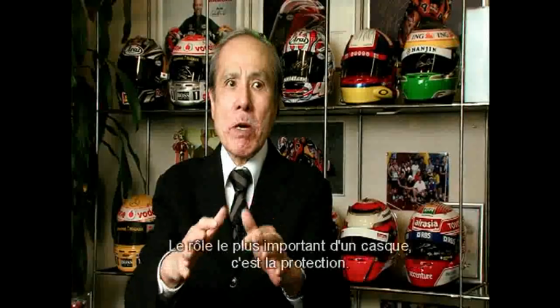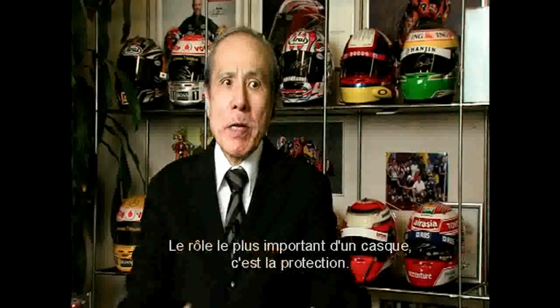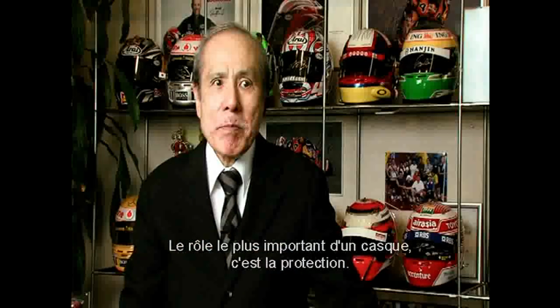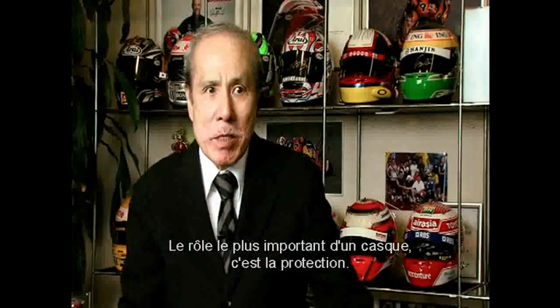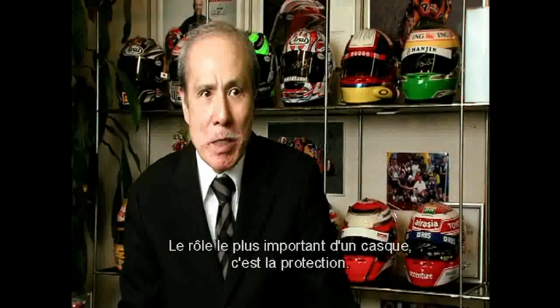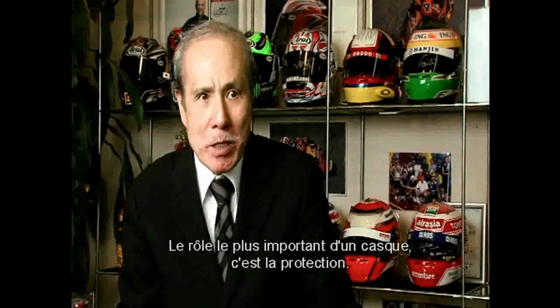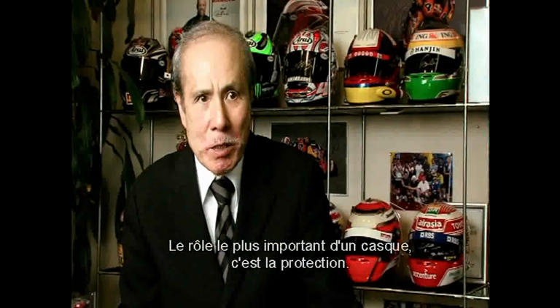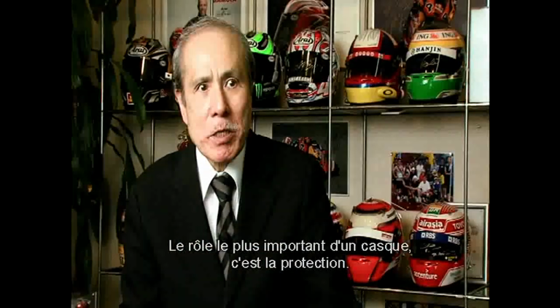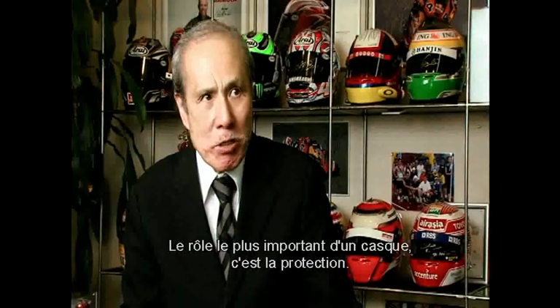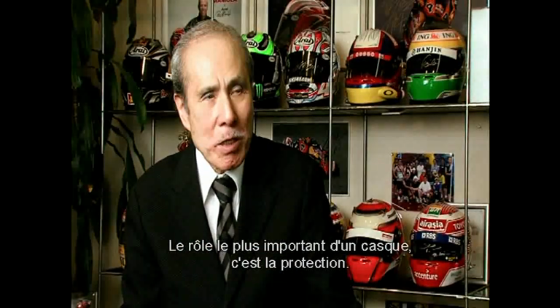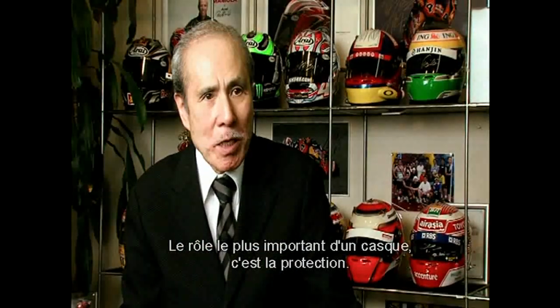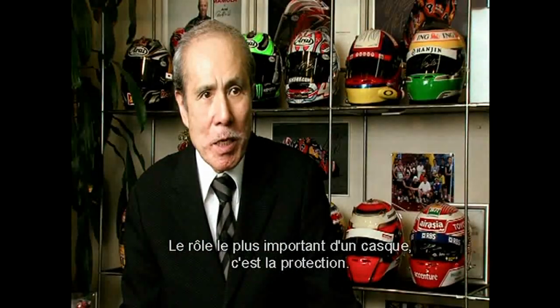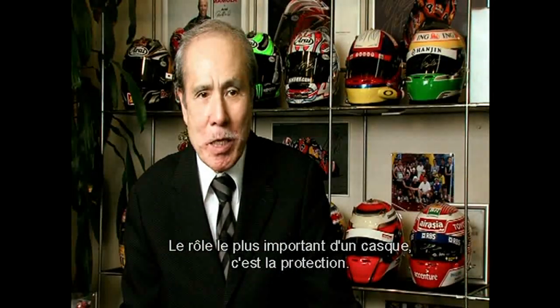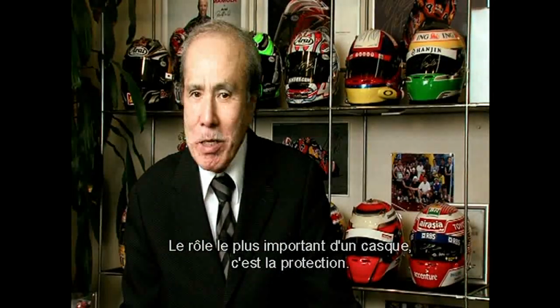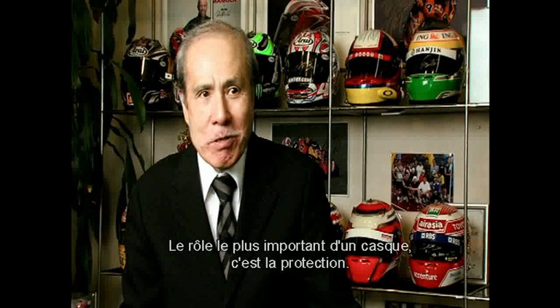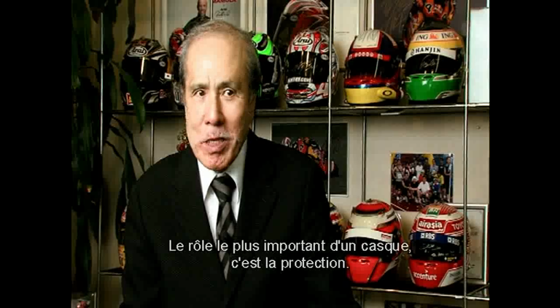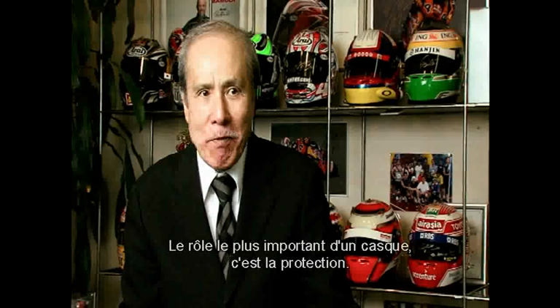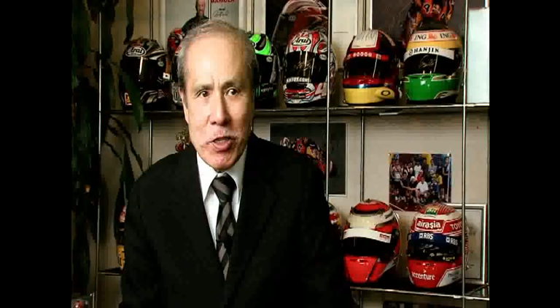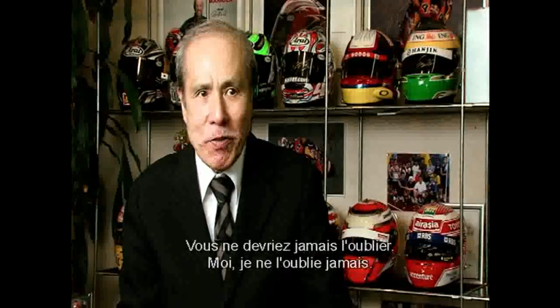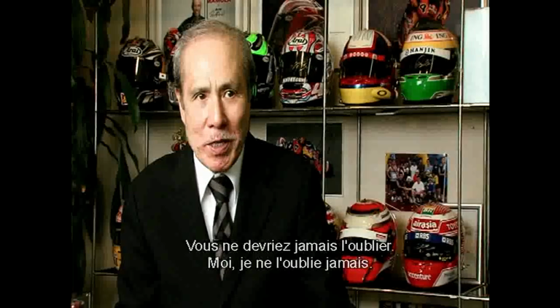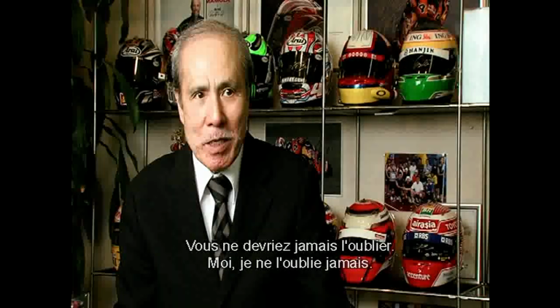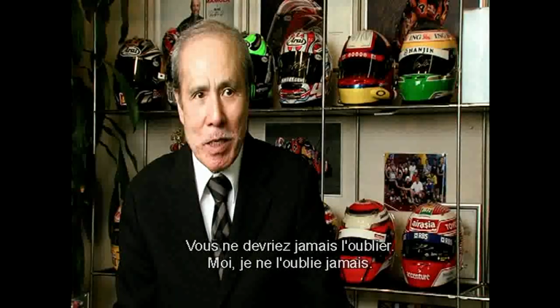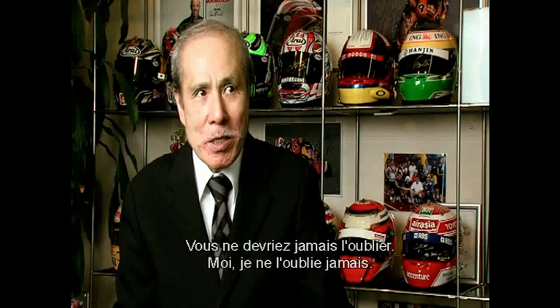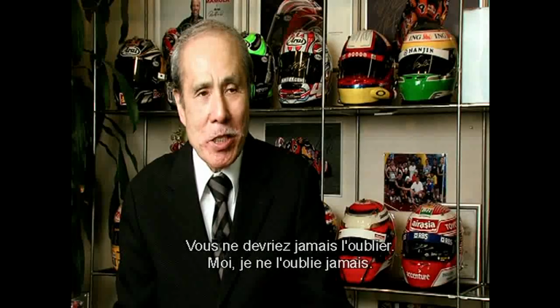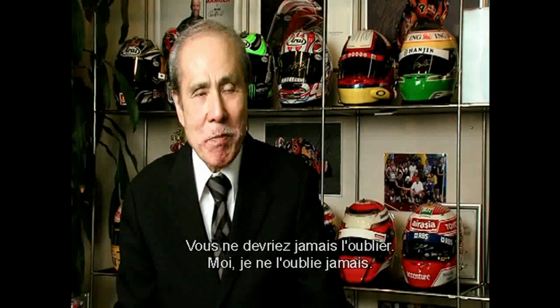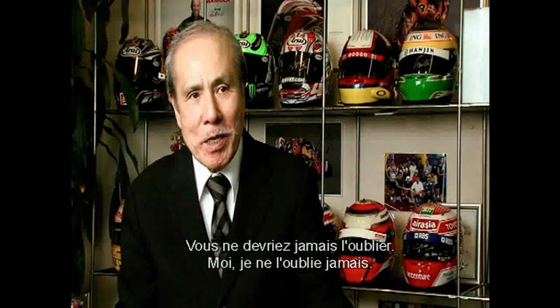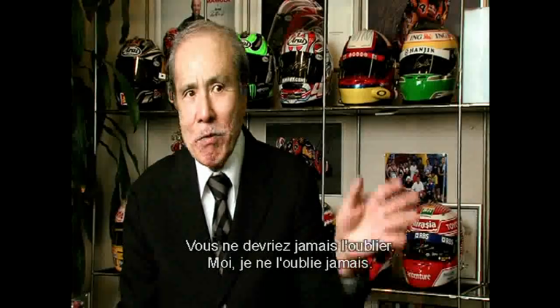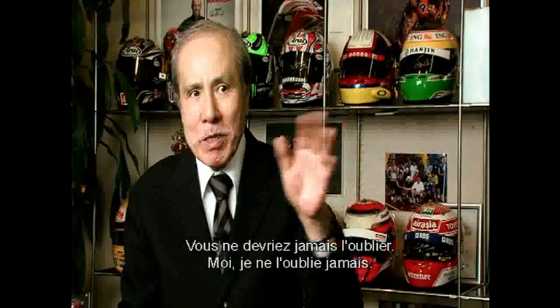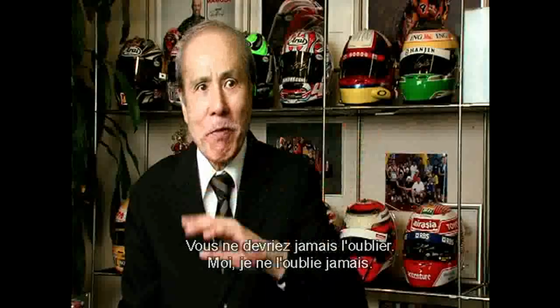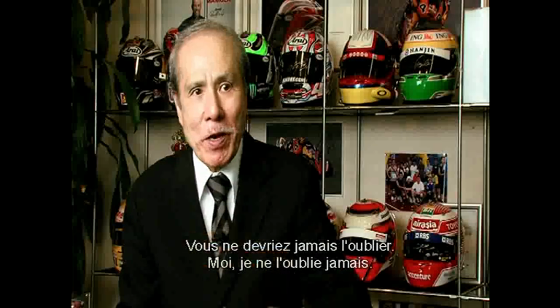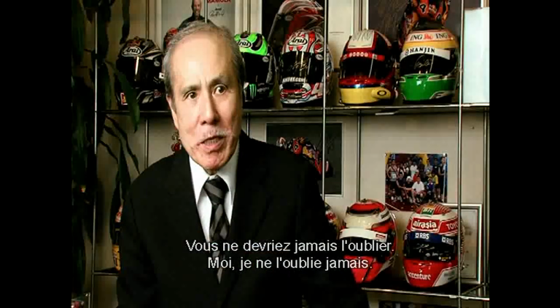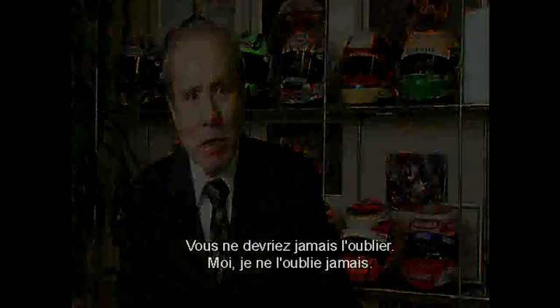Most important for helmets, that's protection. That you never should forget. That's something I would never forget.